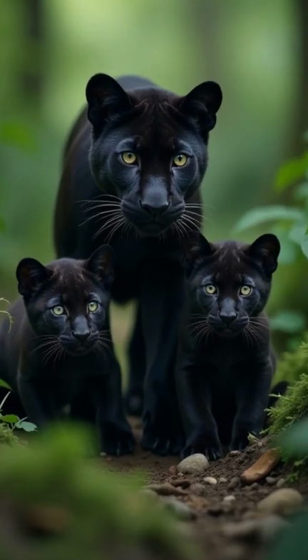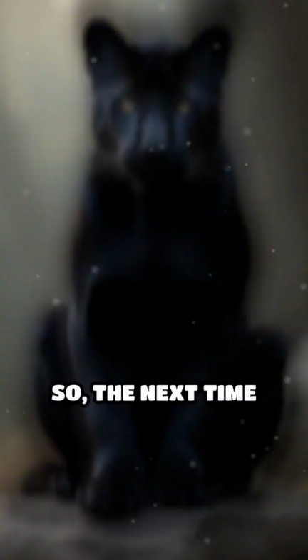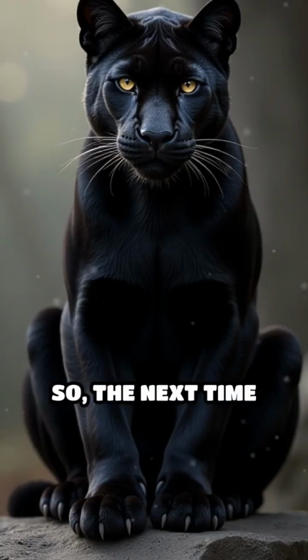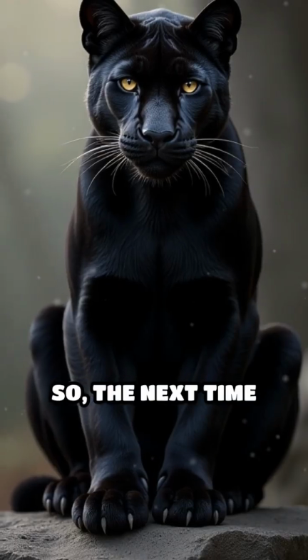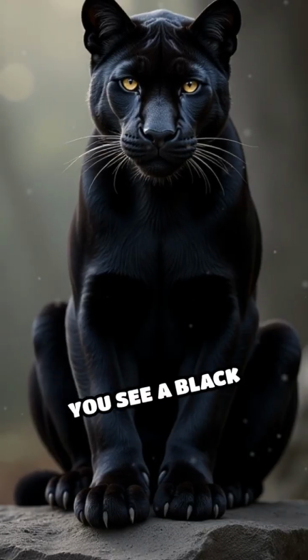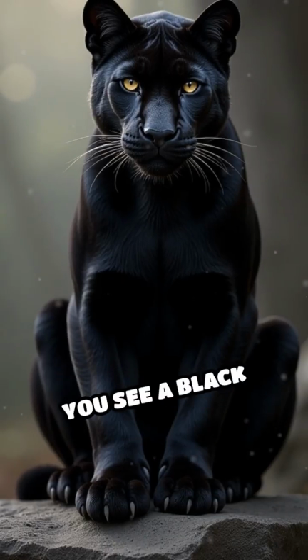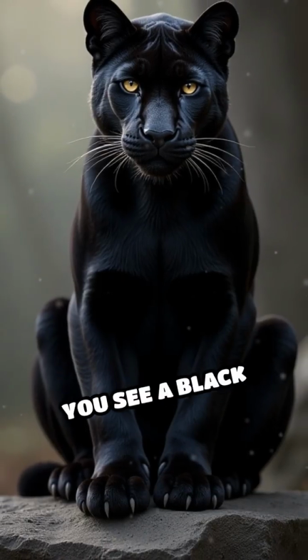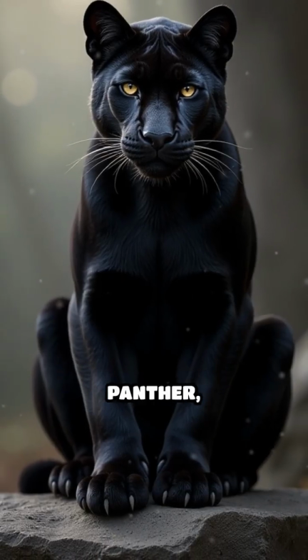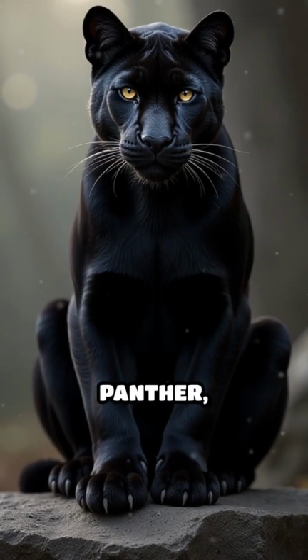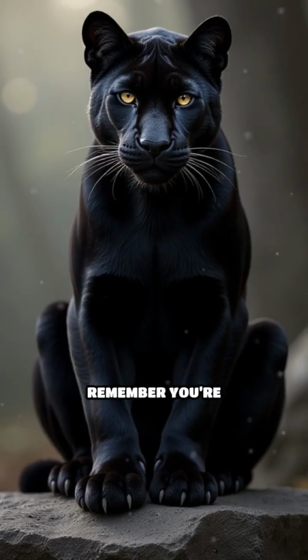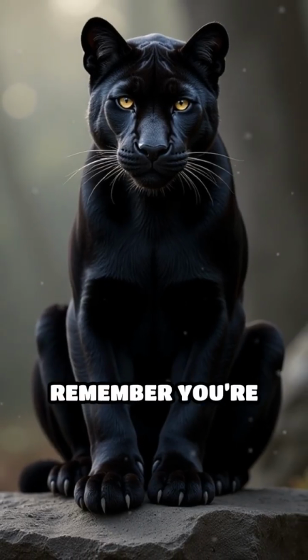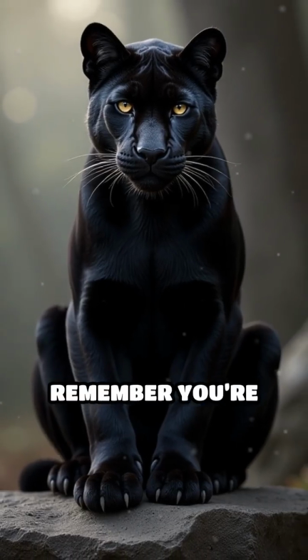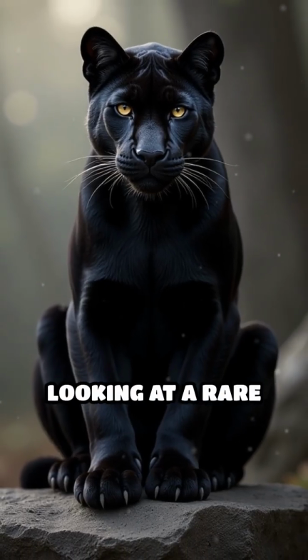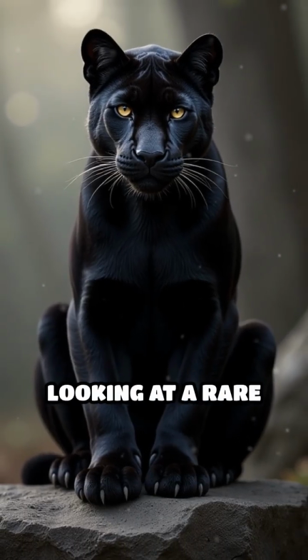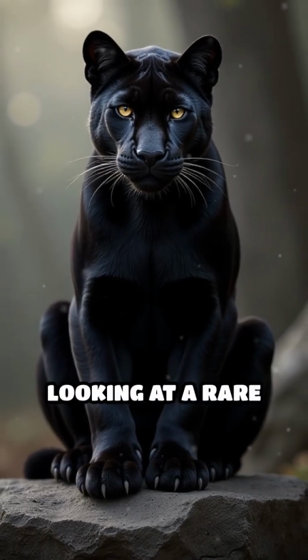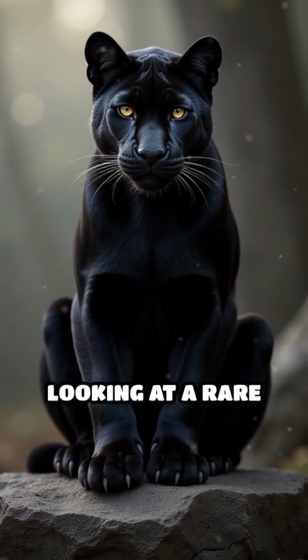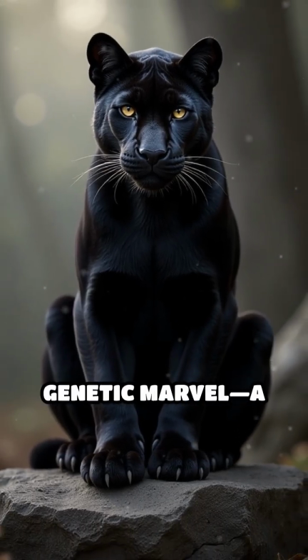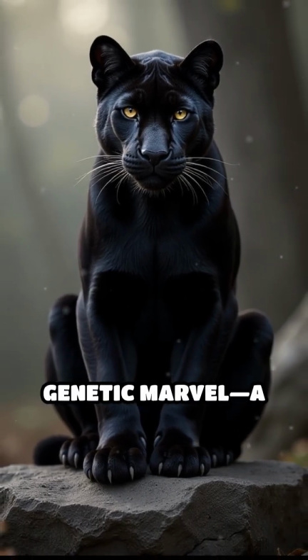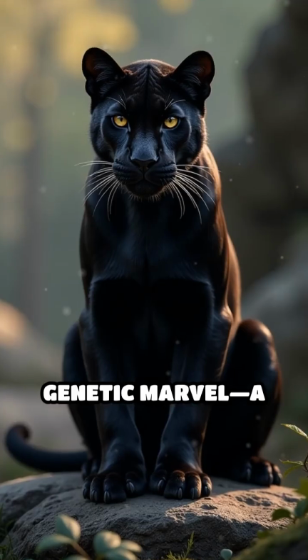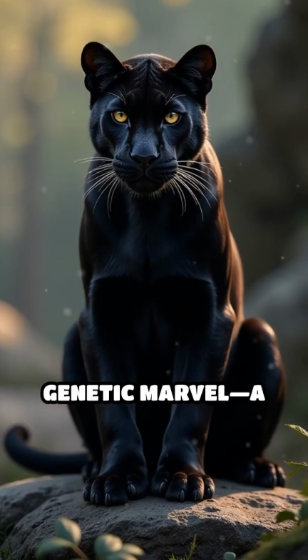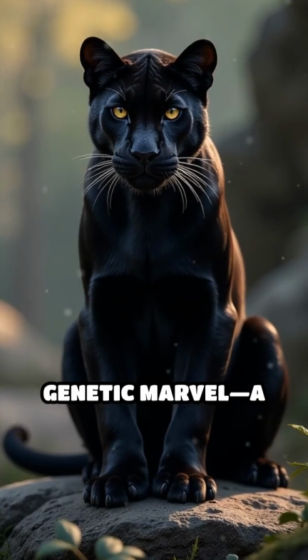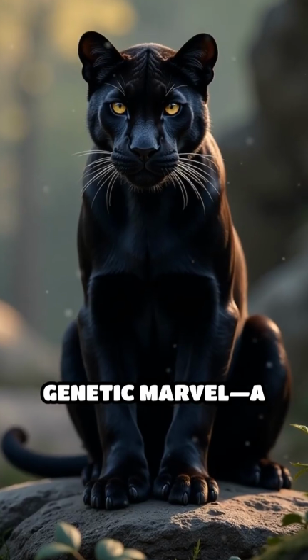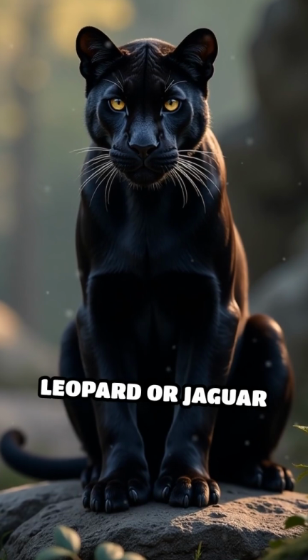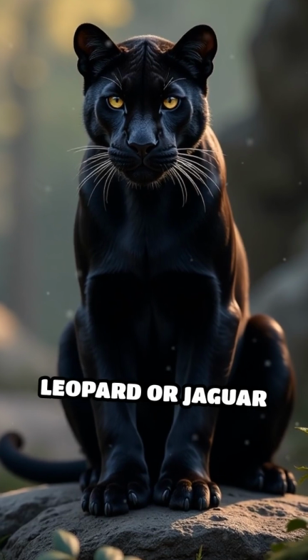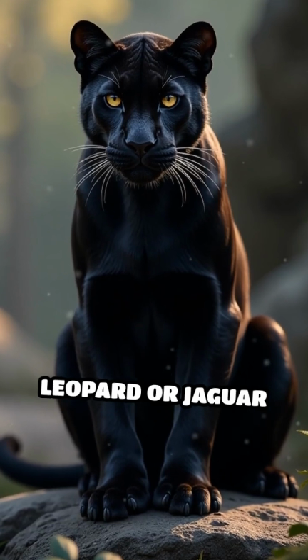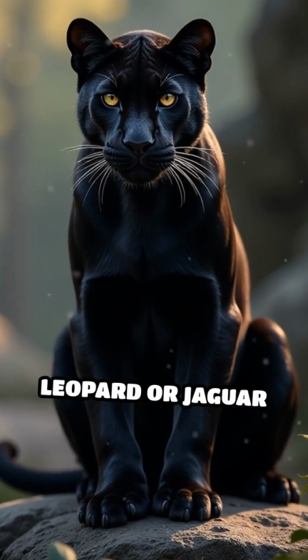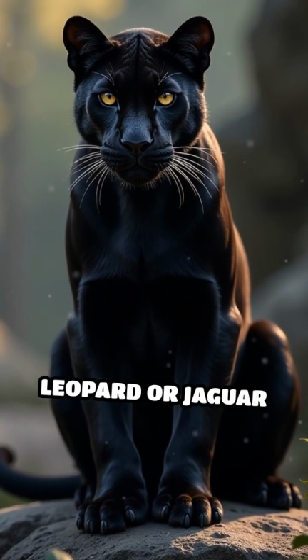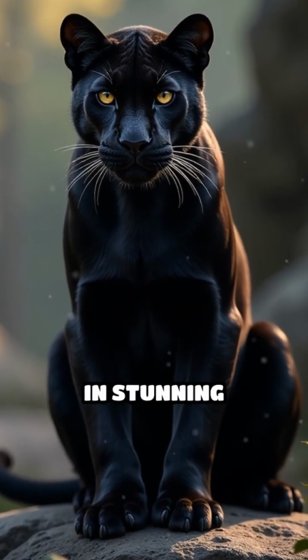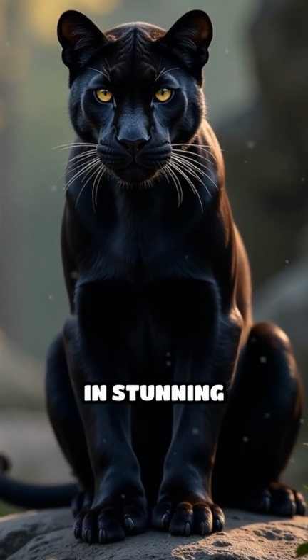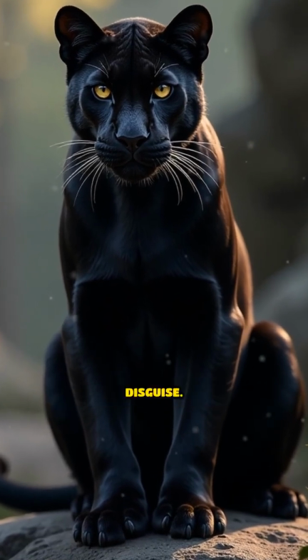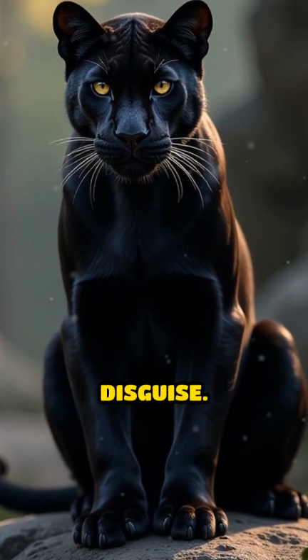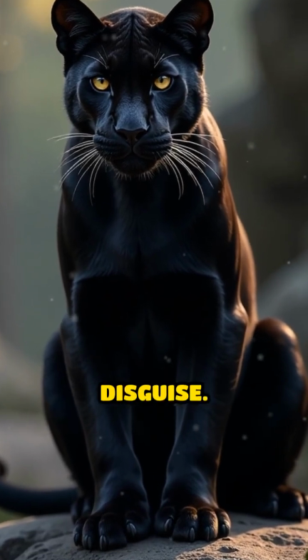So the next time you see a black panther, remember you're looking at a rare genetic marvel — a leopard or jaguar in stunning disguise.